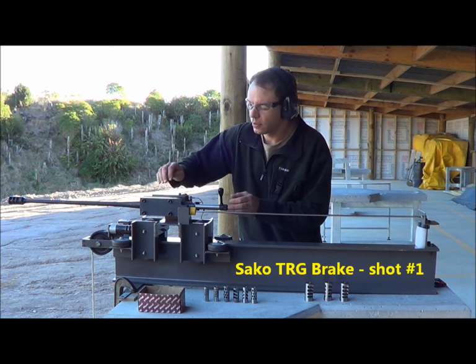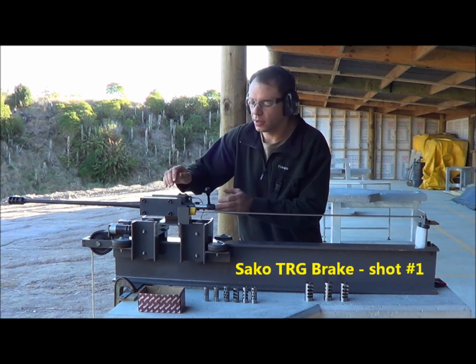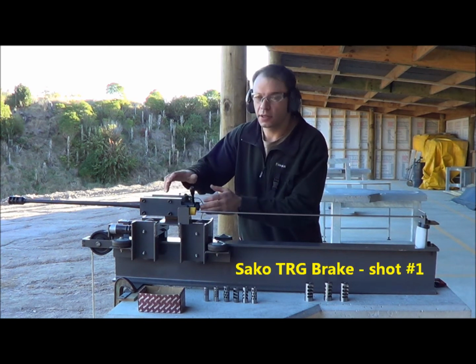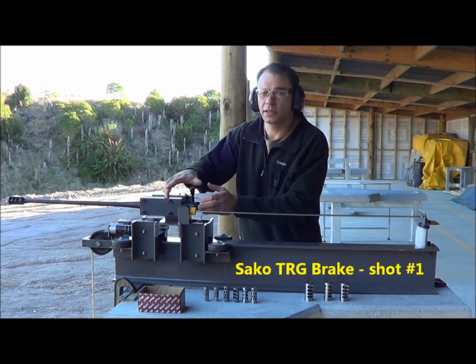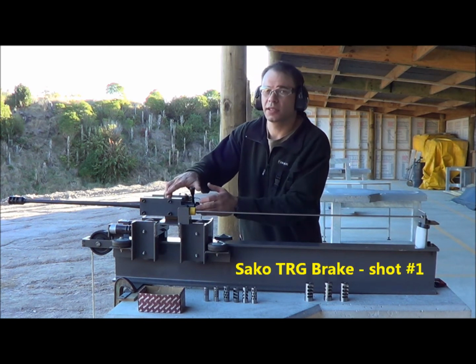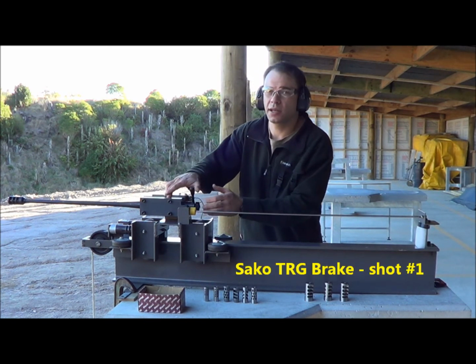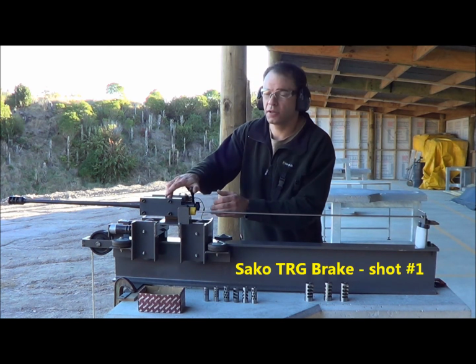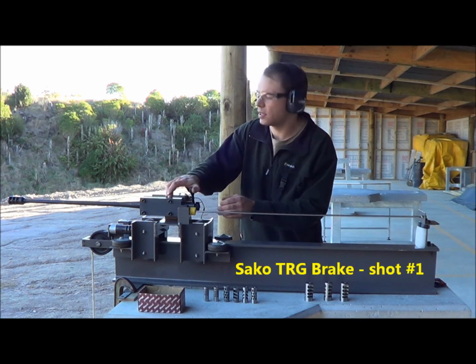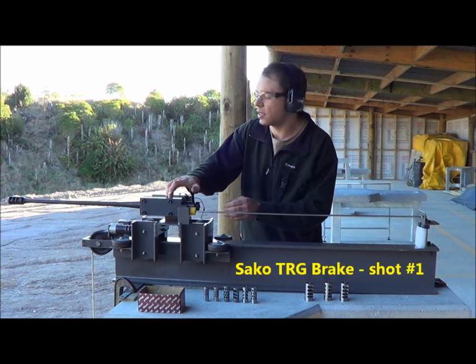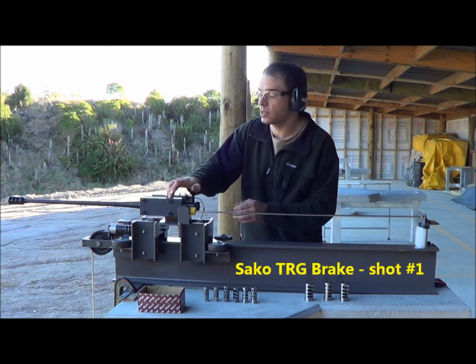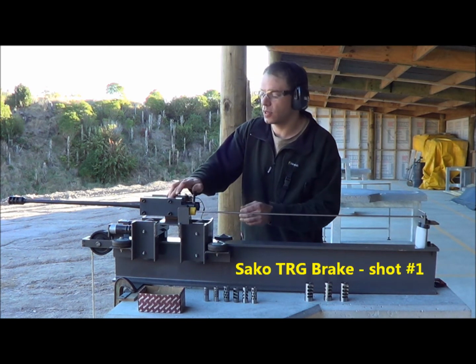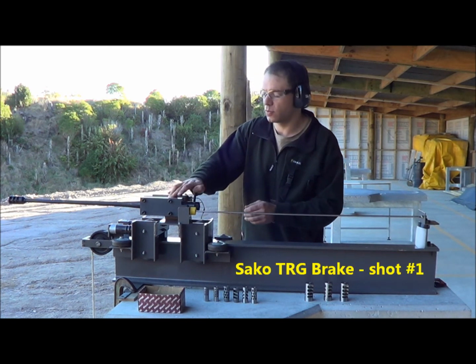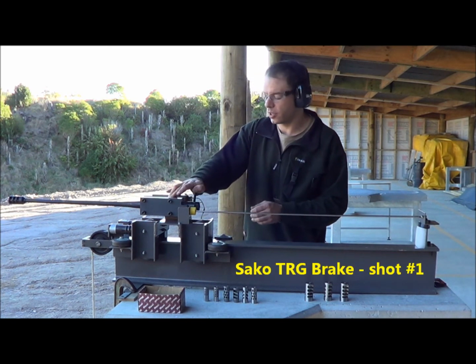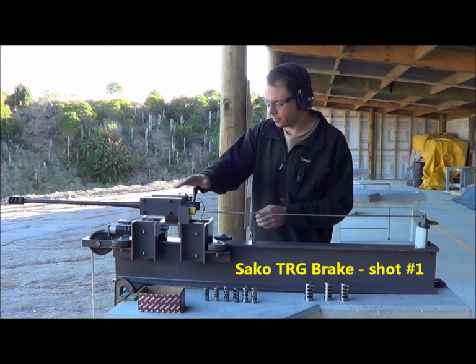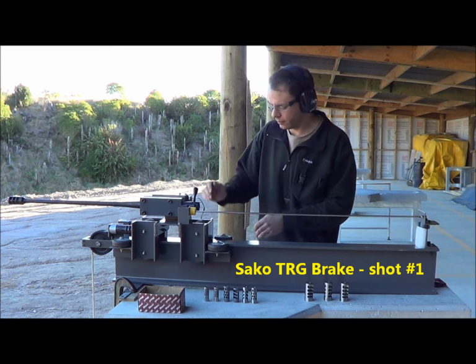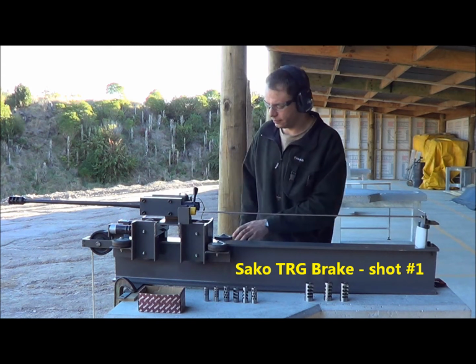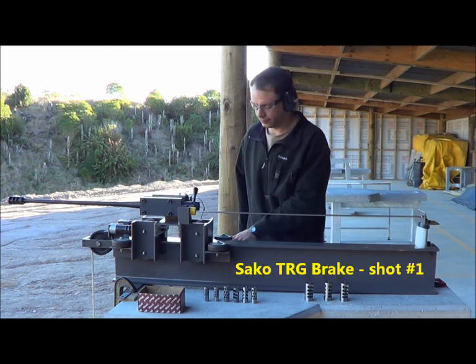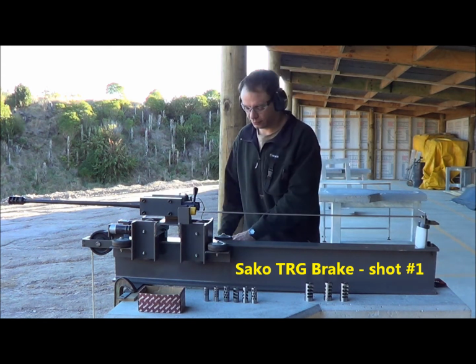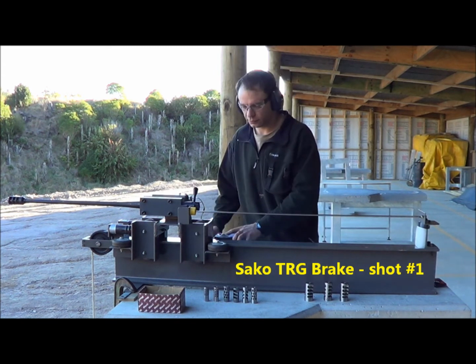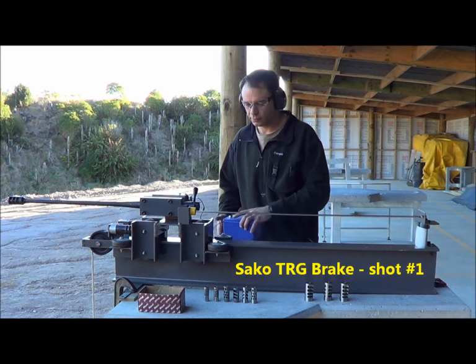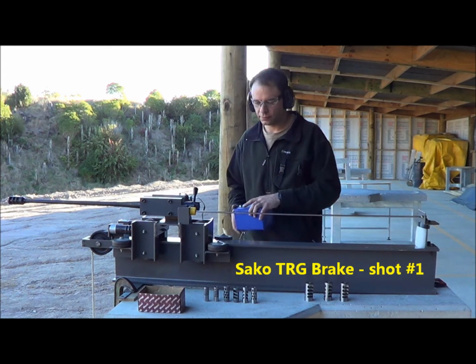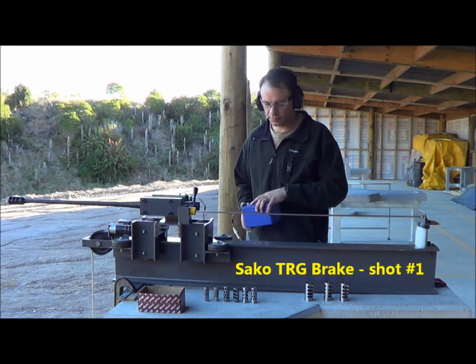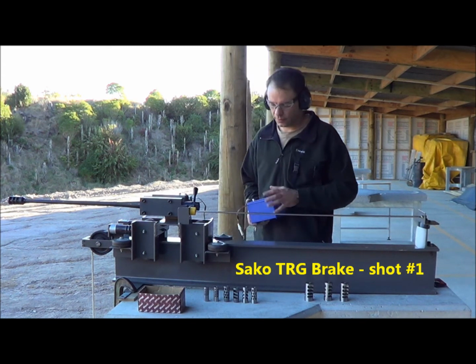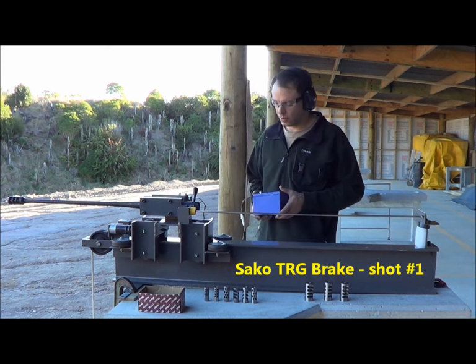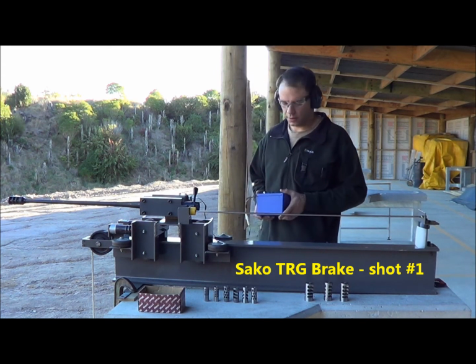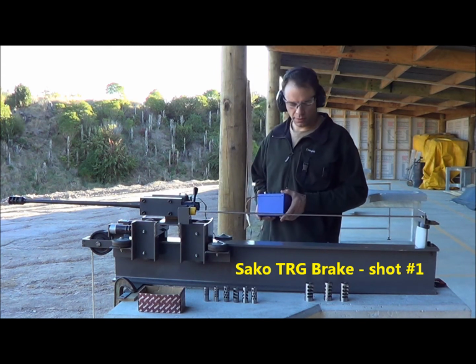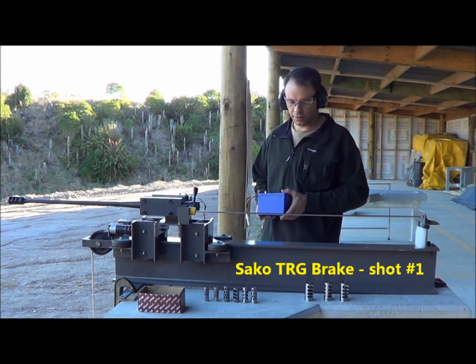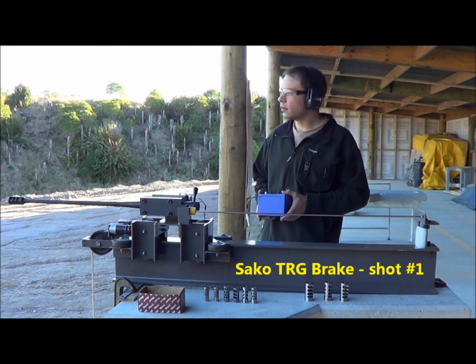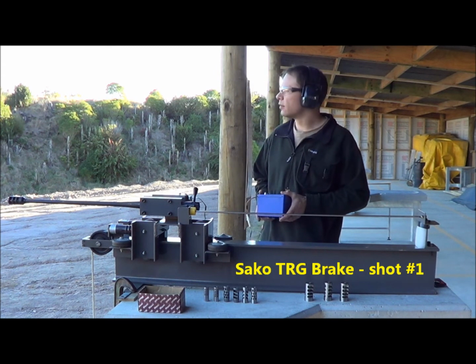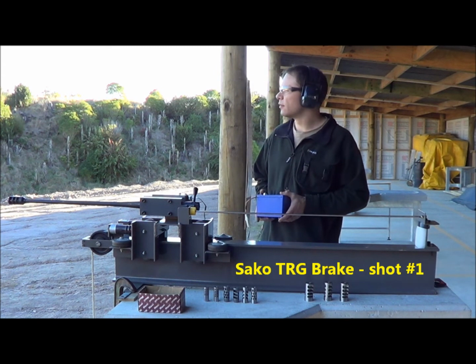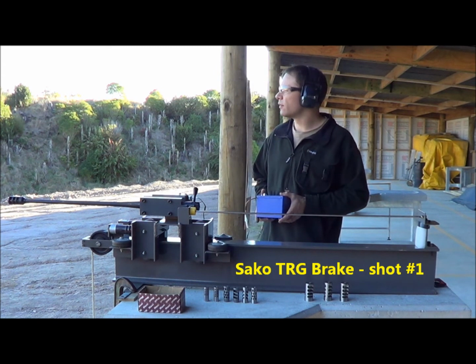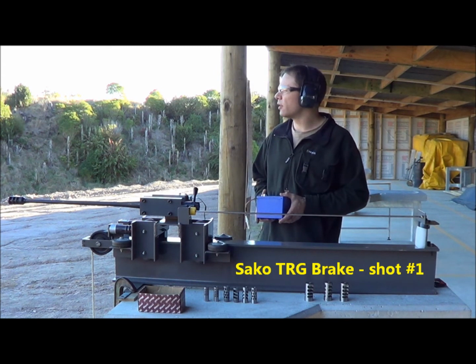Alright, this is a Sarko TRG muzzle brake.